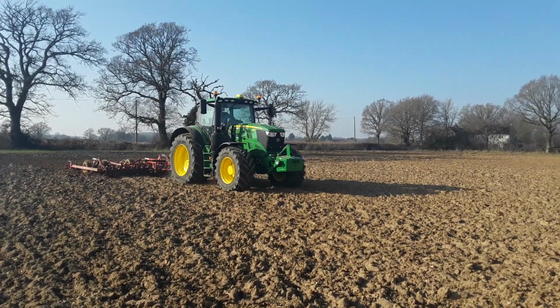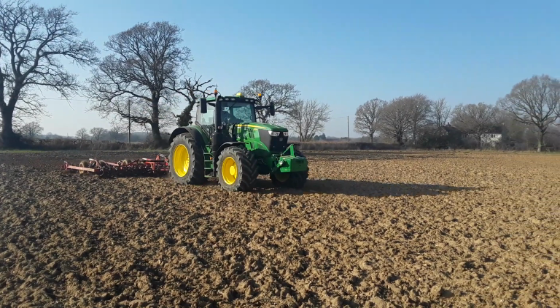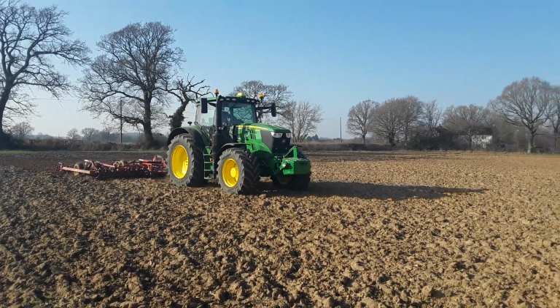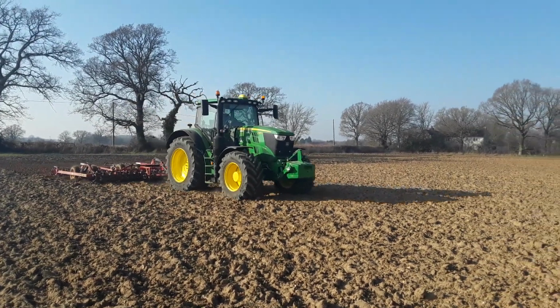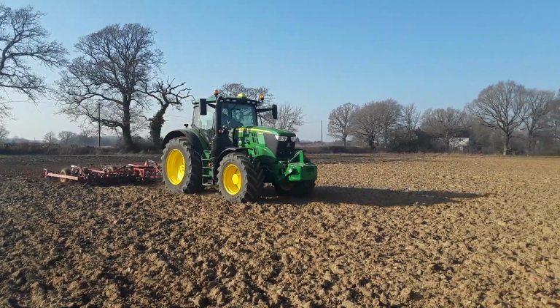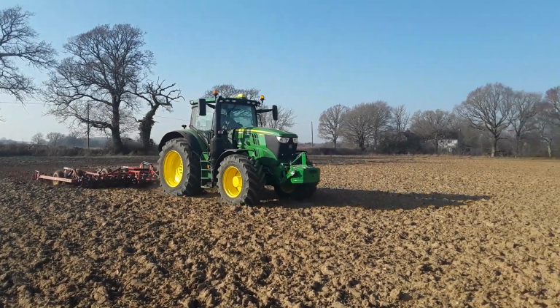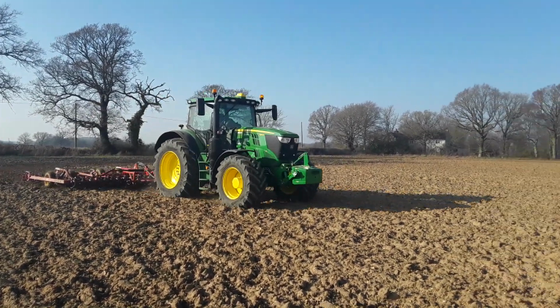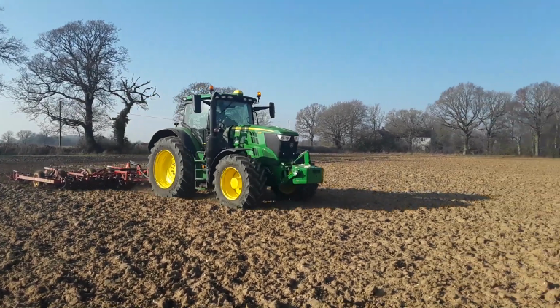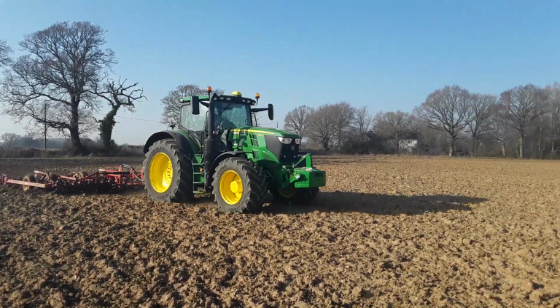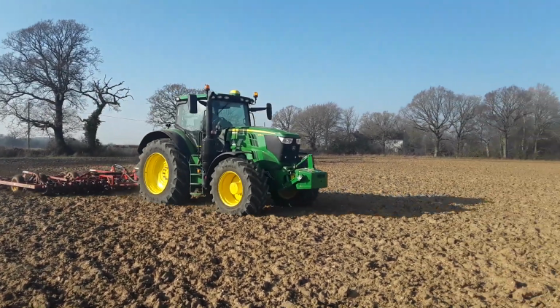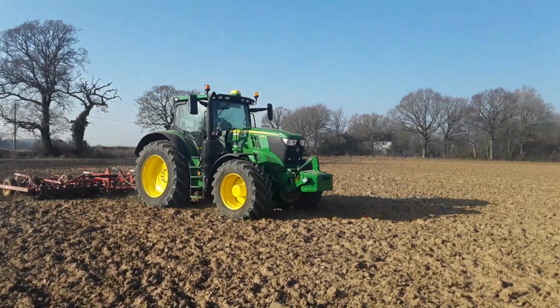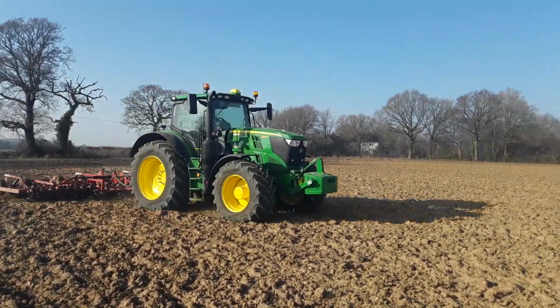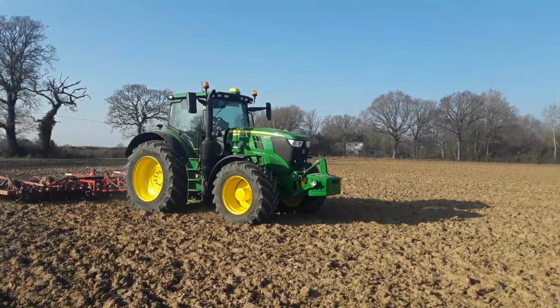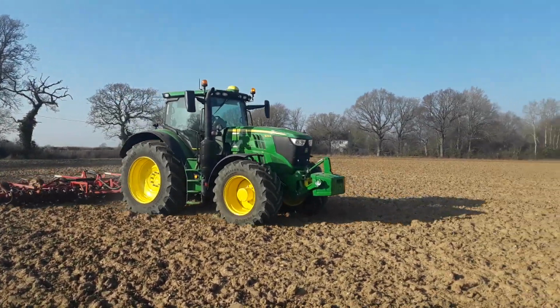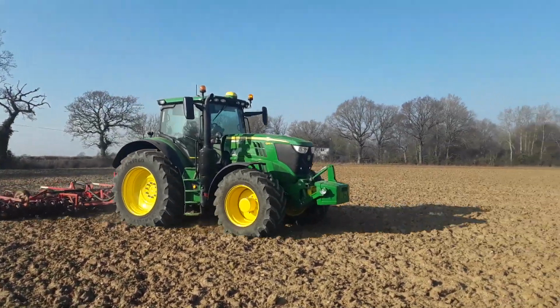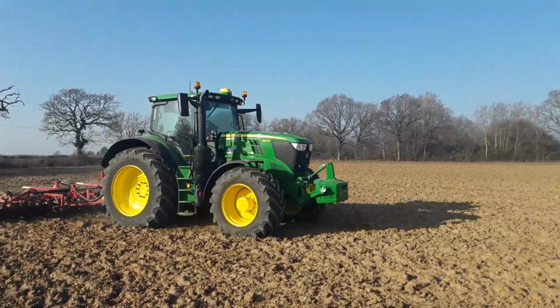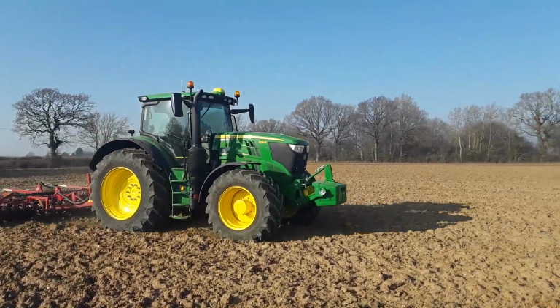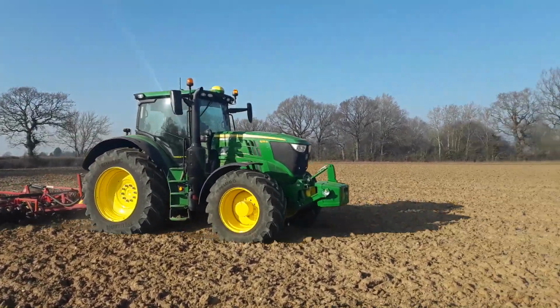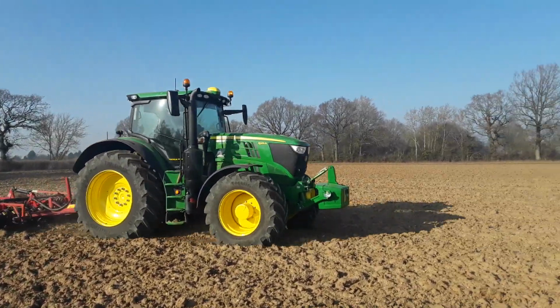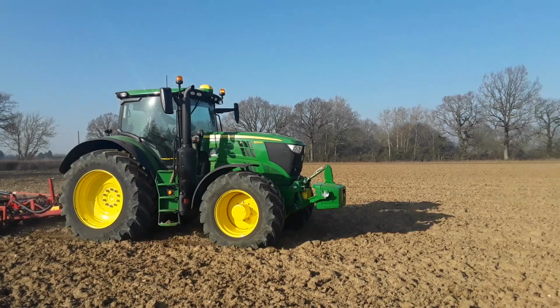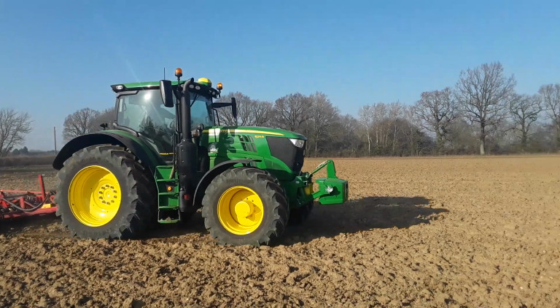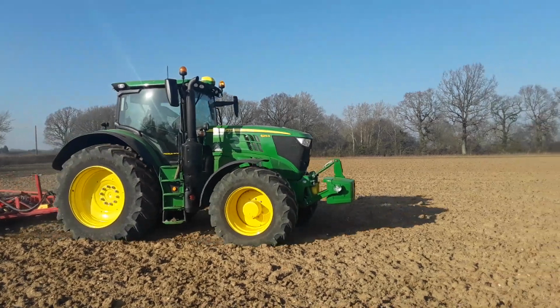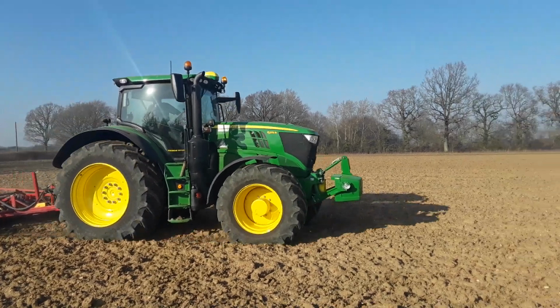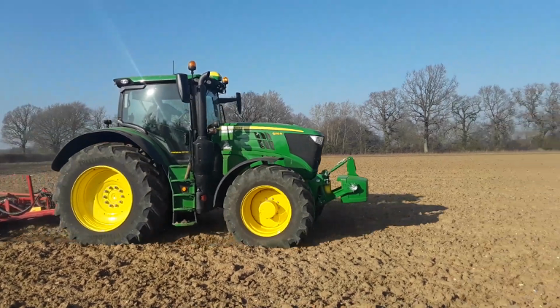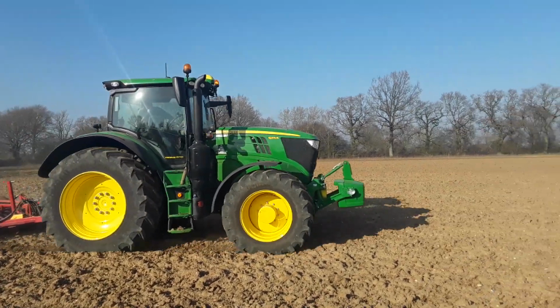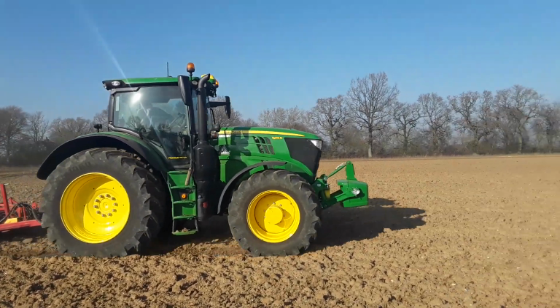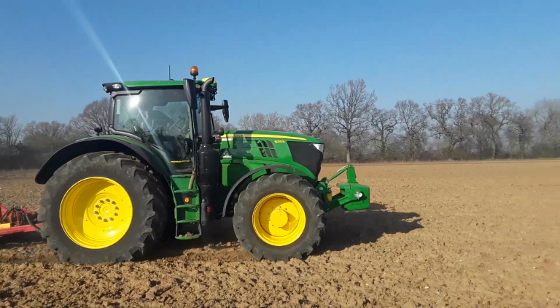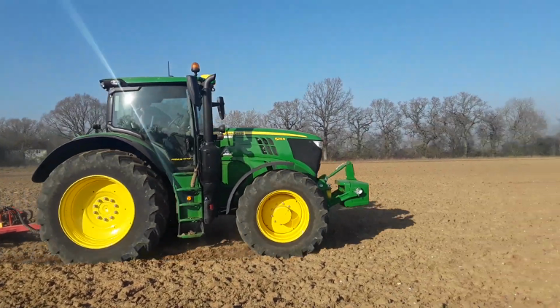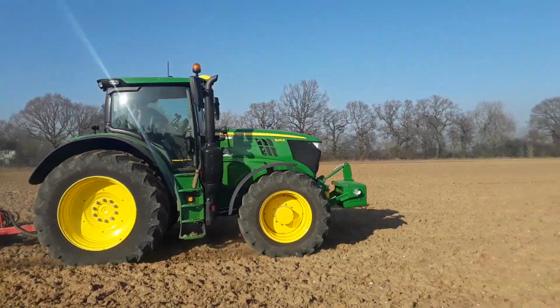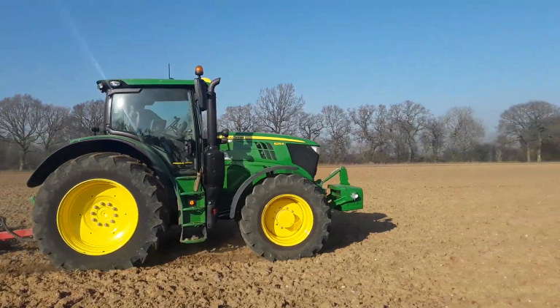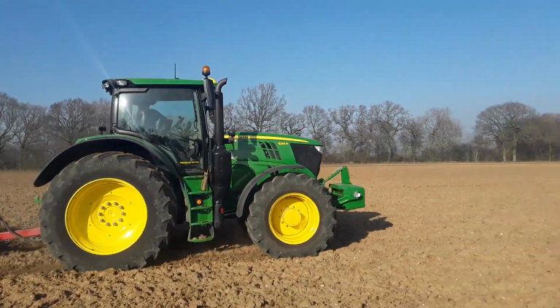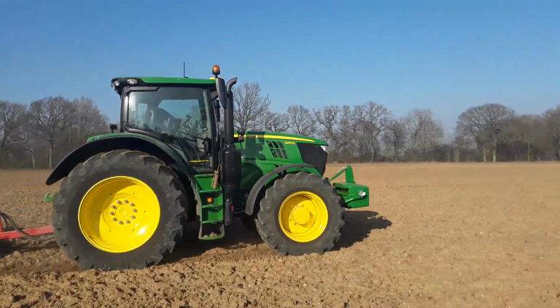Yeah, like a size brand new this tractor, as the driver said — just come 300 hours.